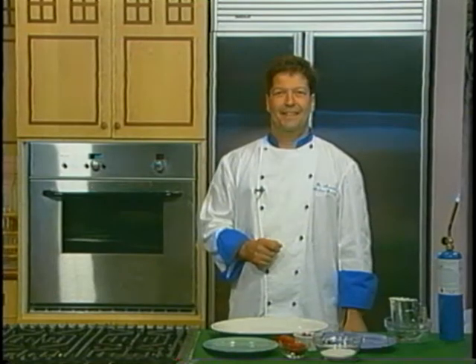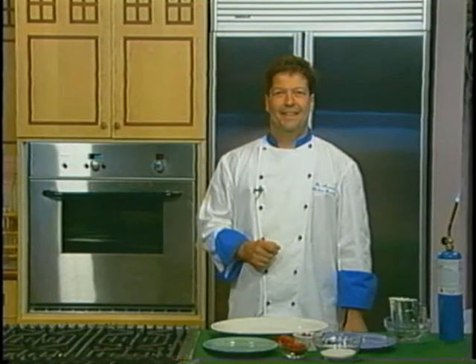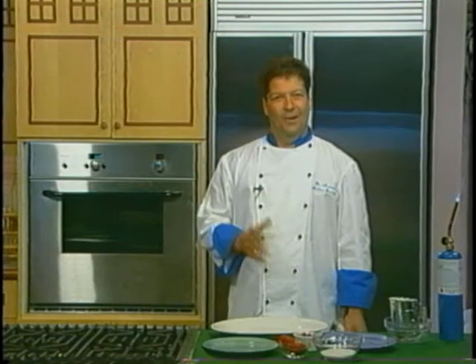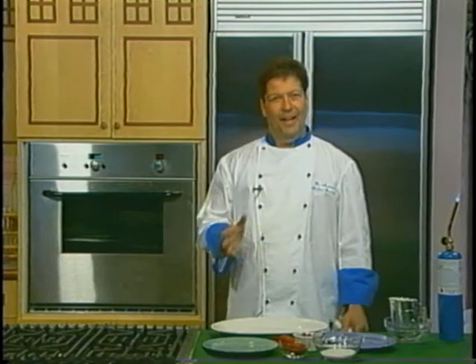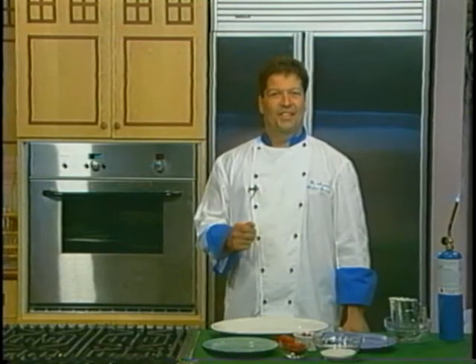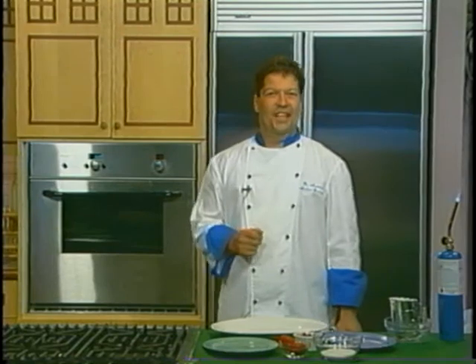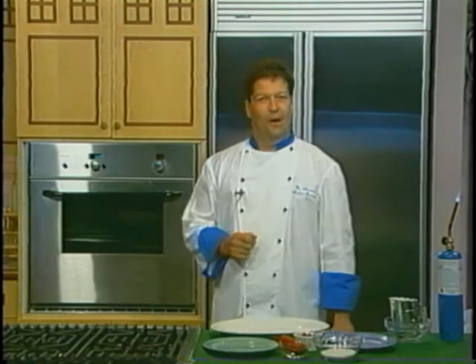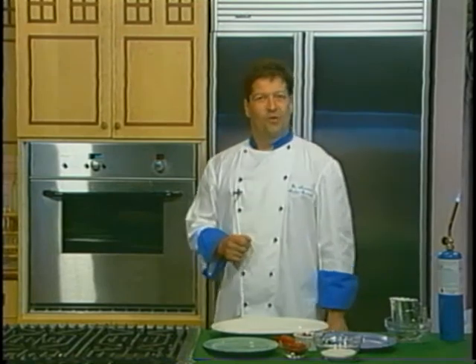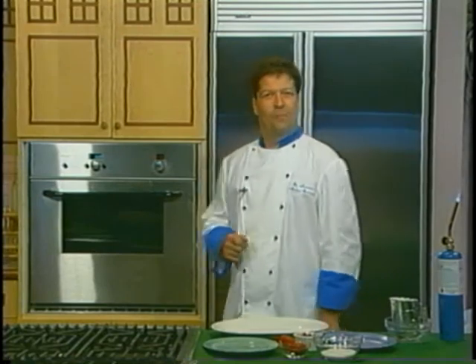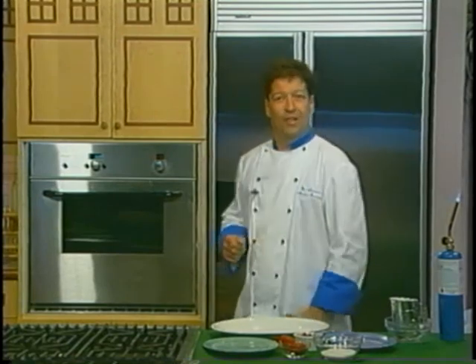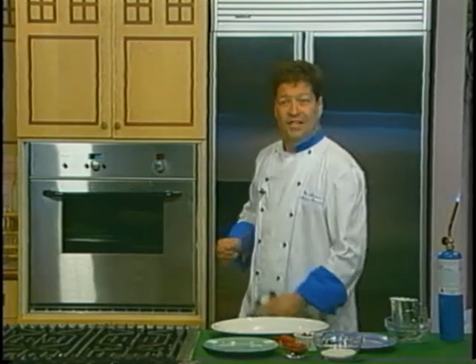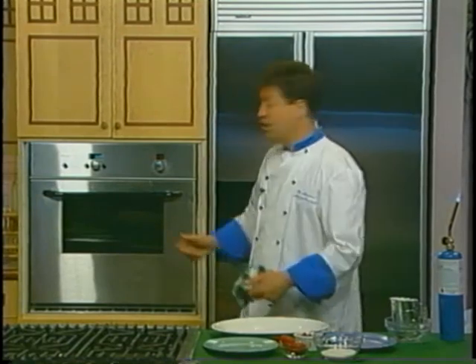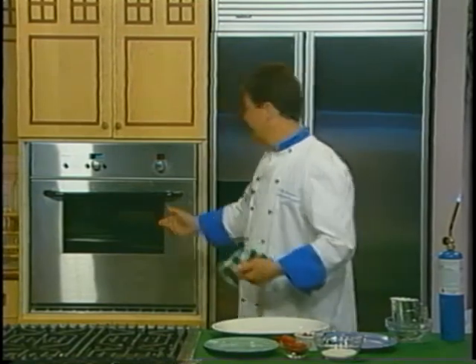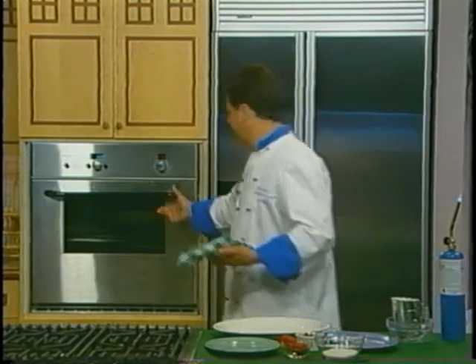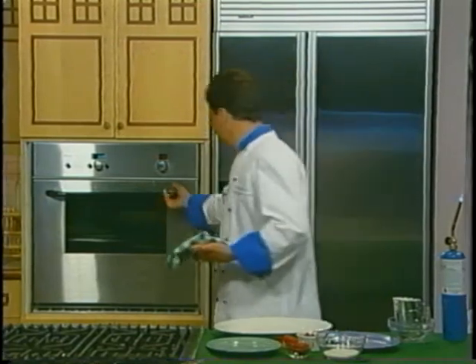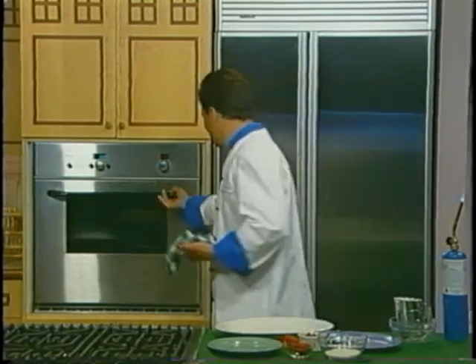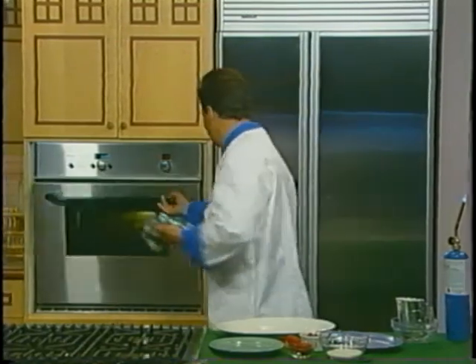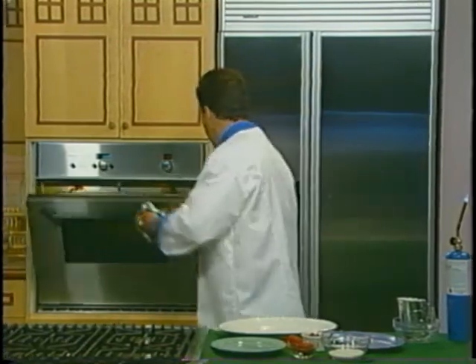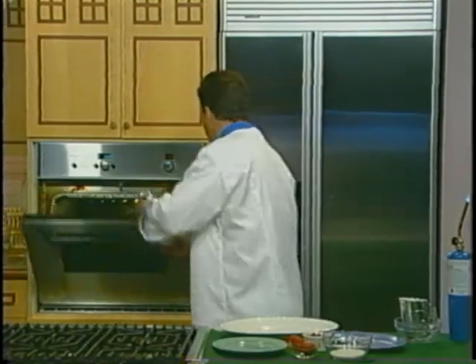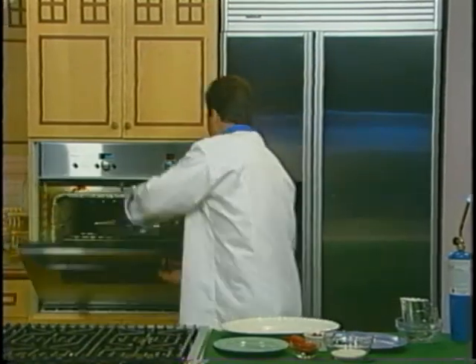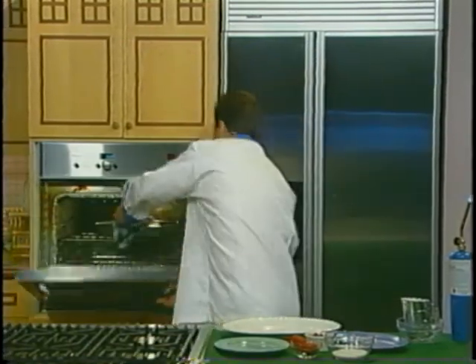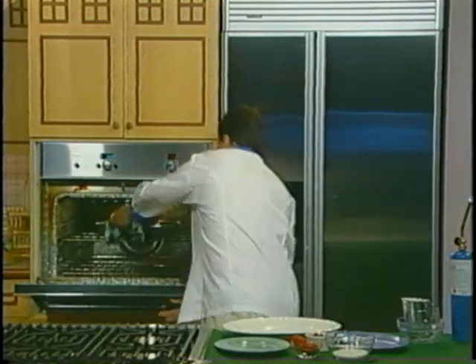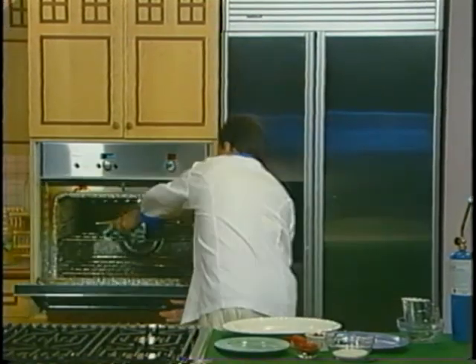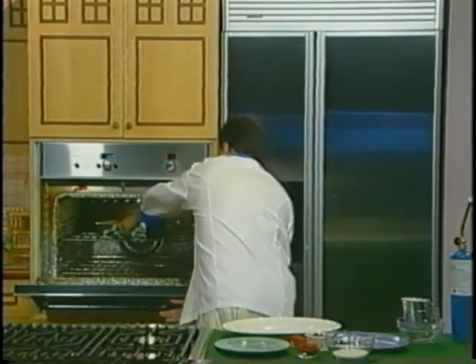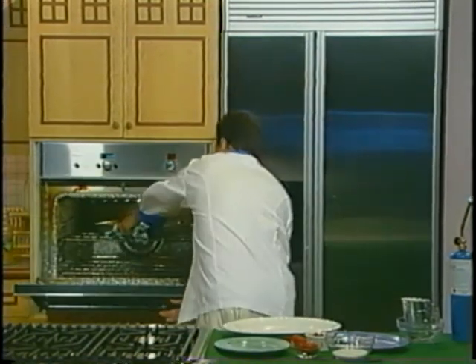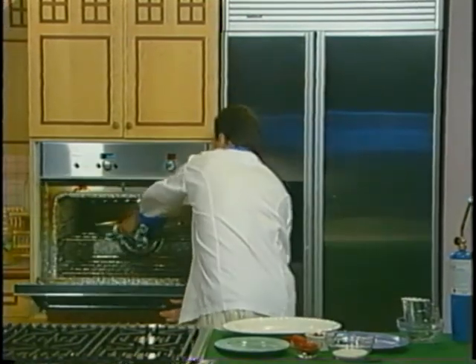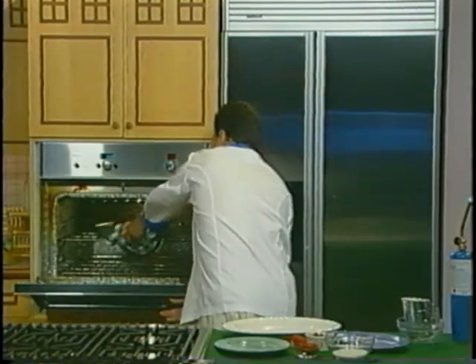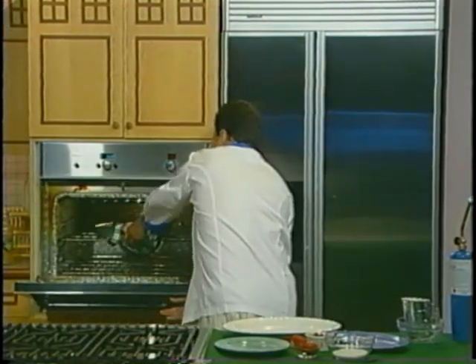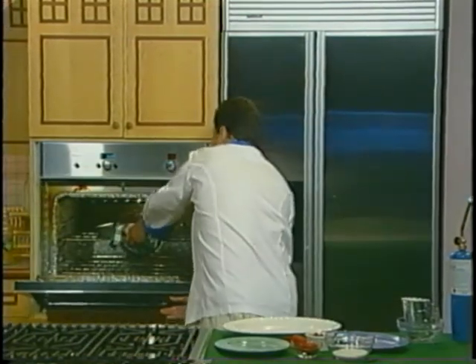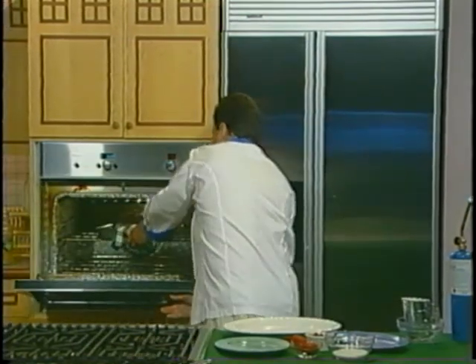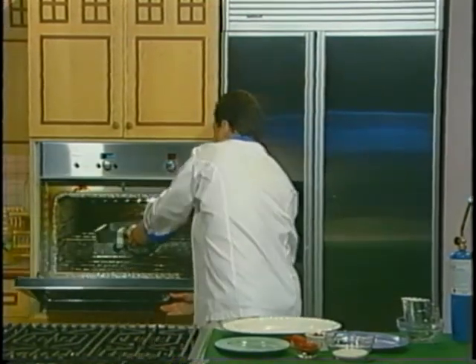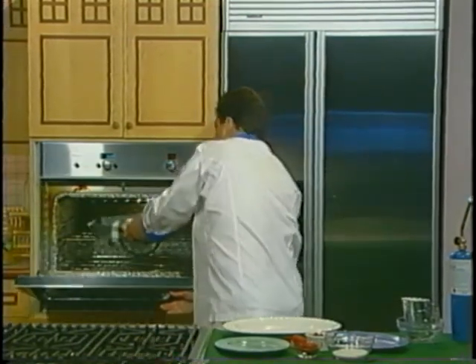Okay, let's see how our creme brulees are looking. They're a beautiful golden brown.